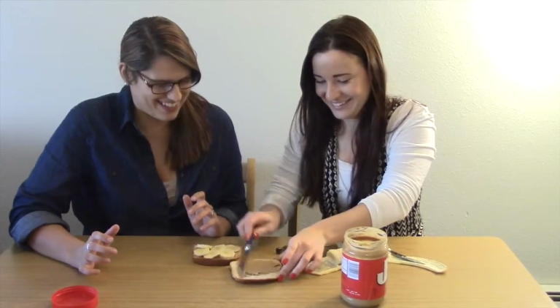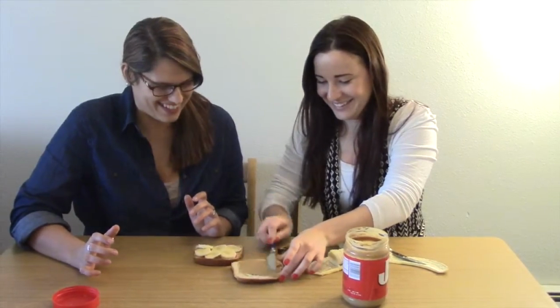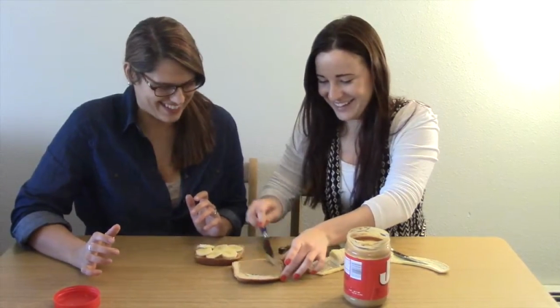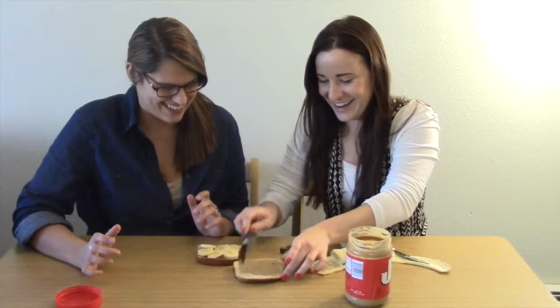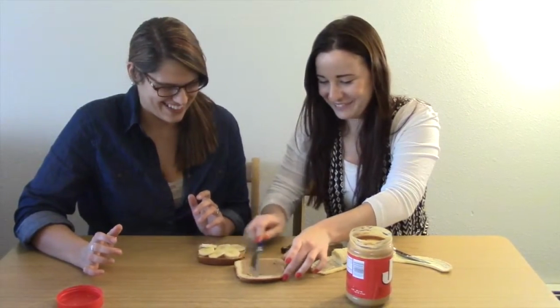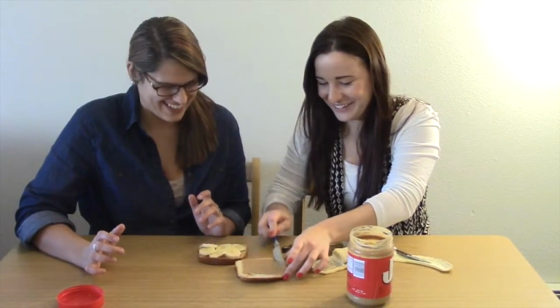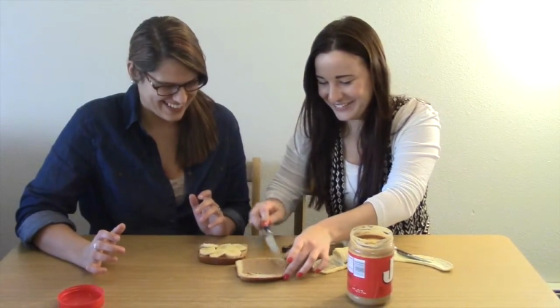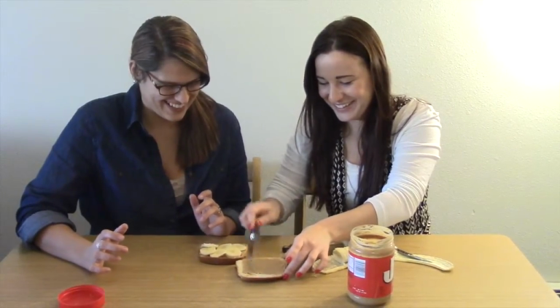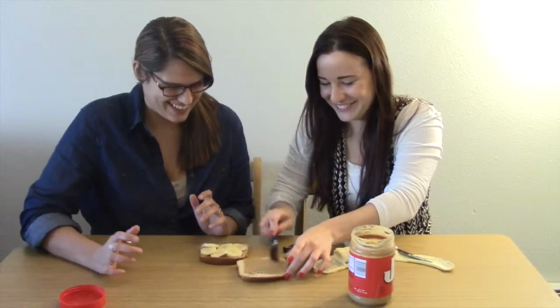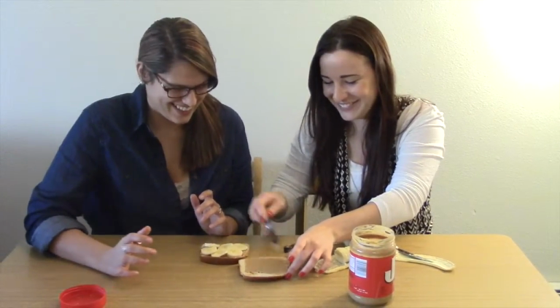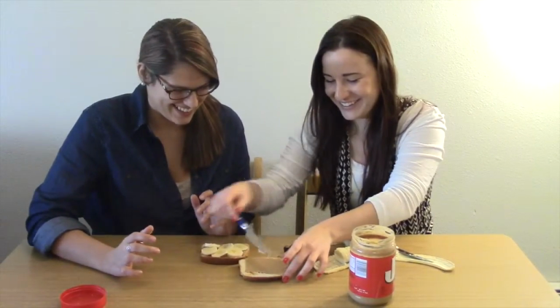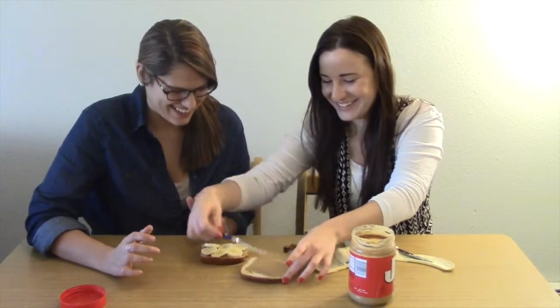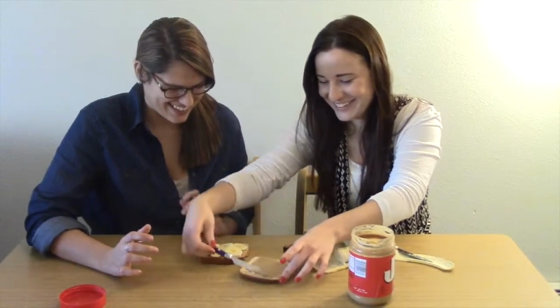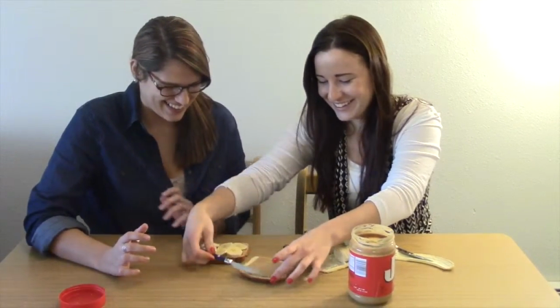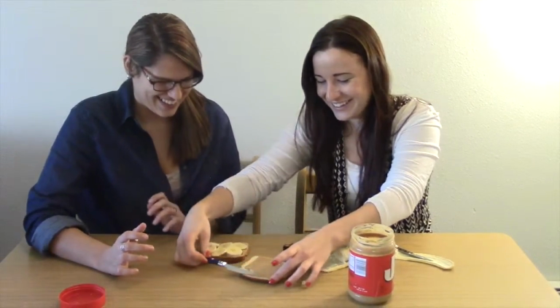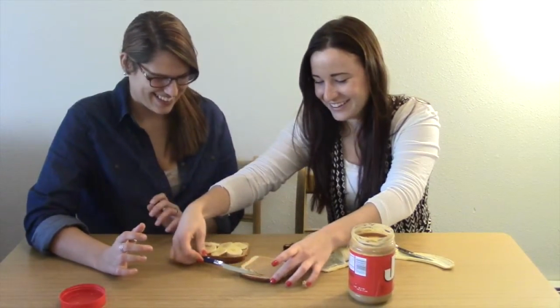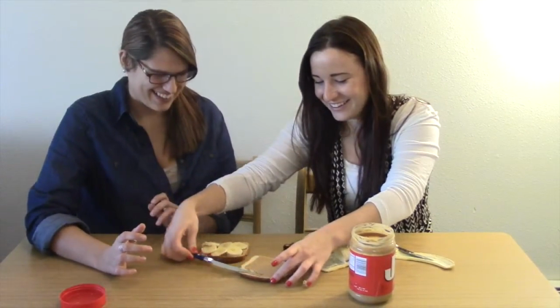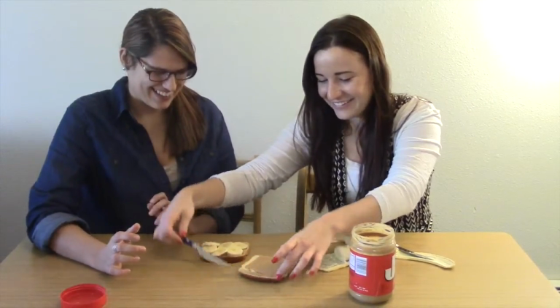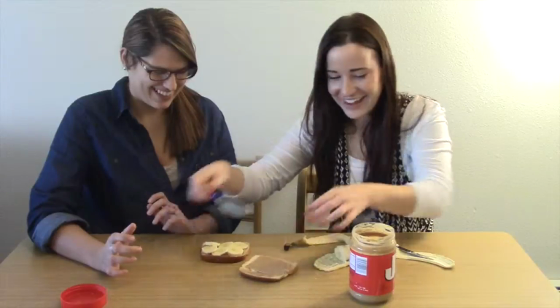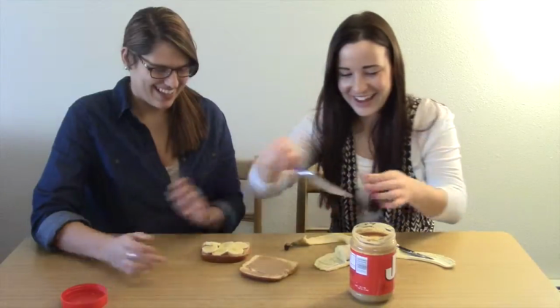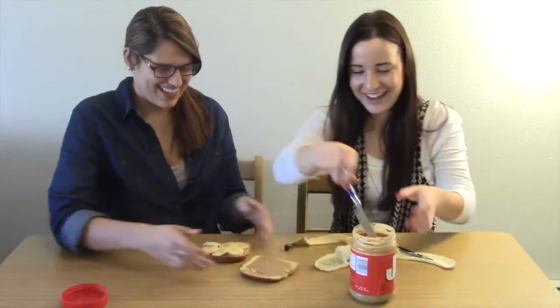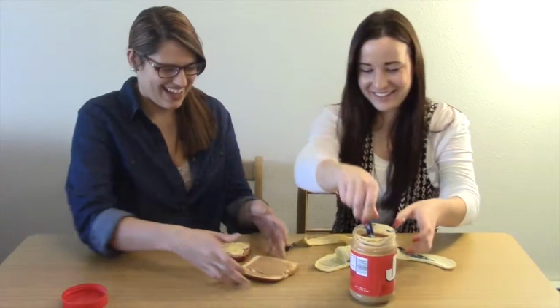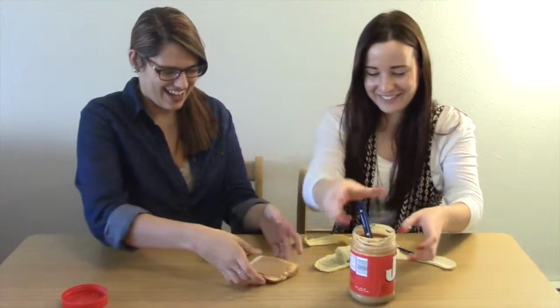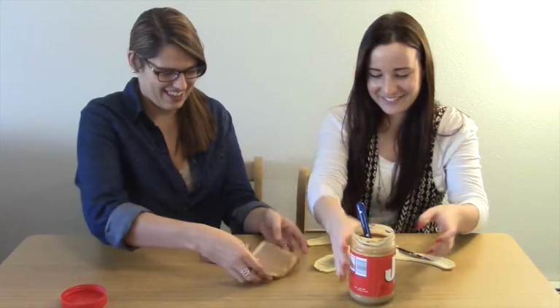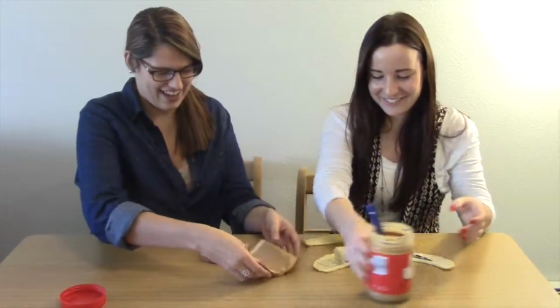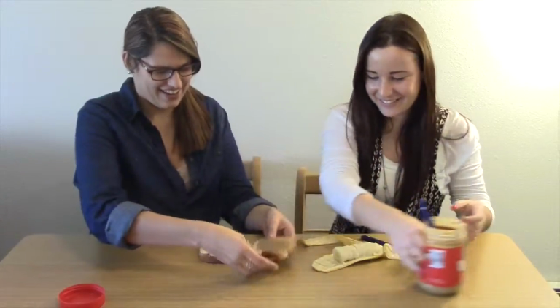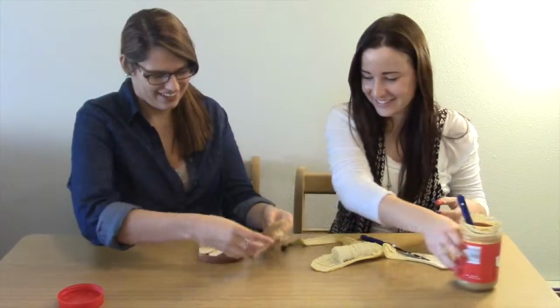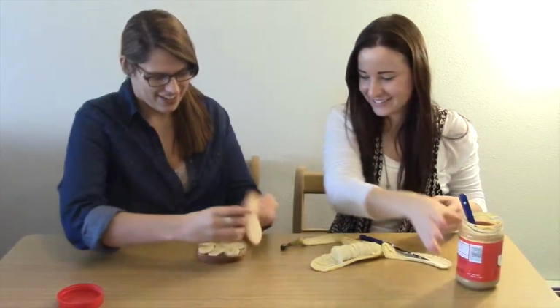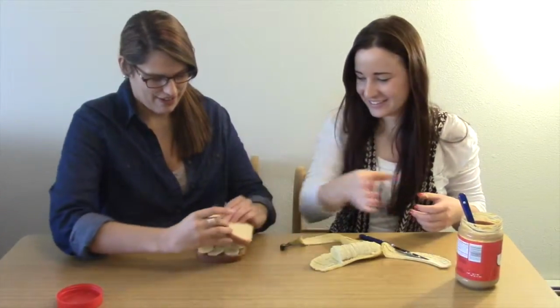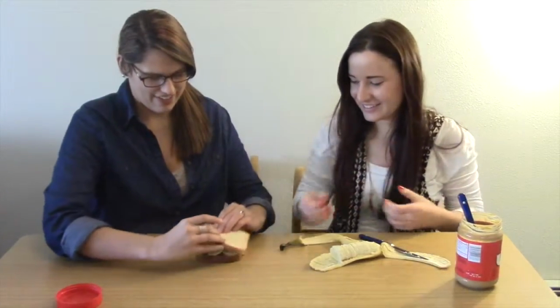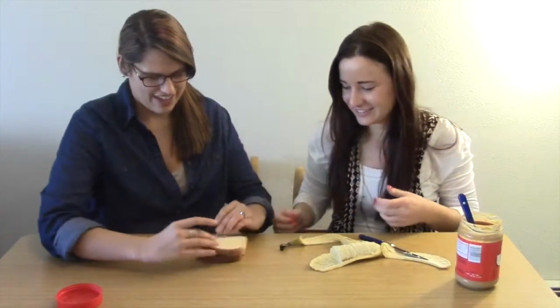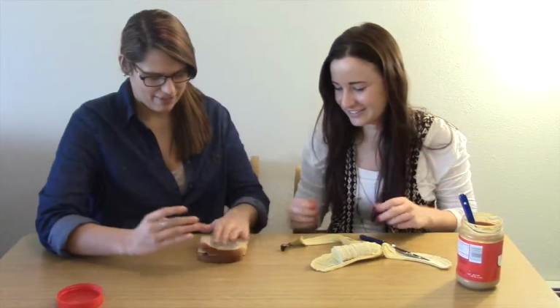That looks beautiful. And then you have a sandwich.